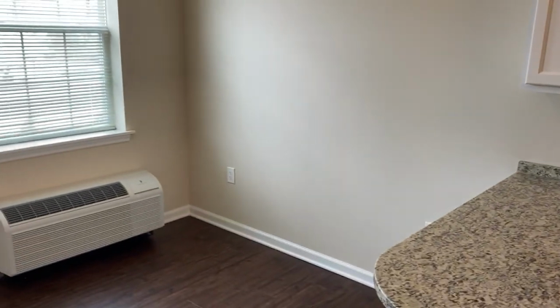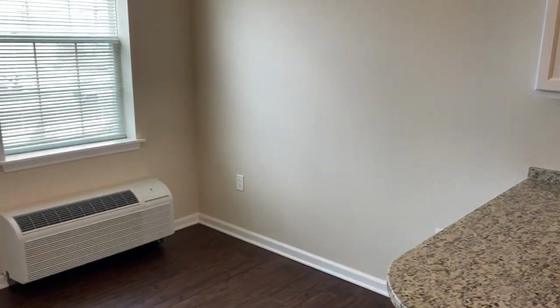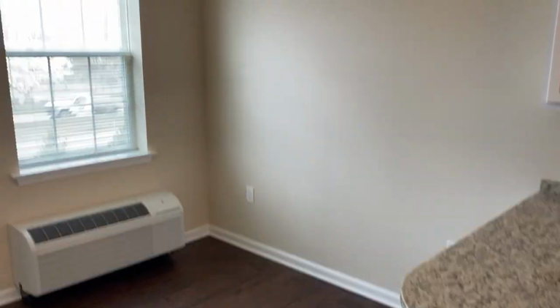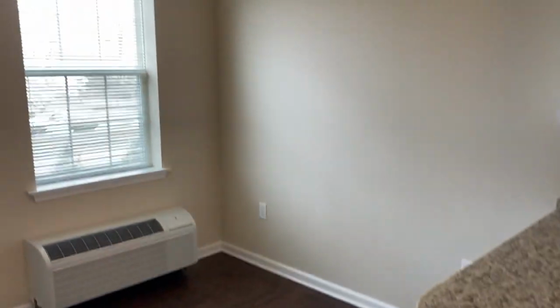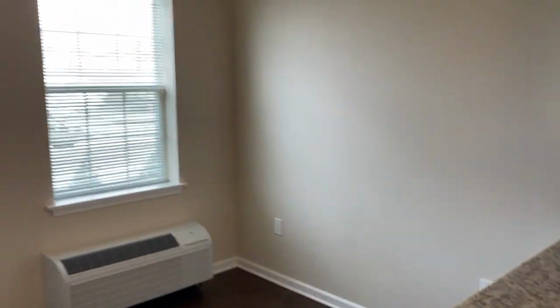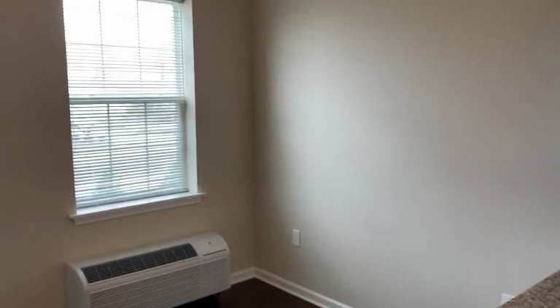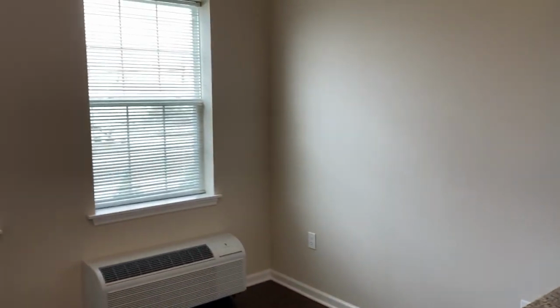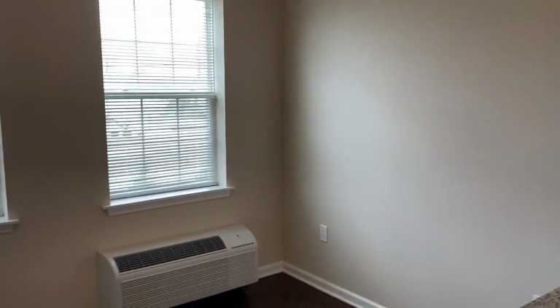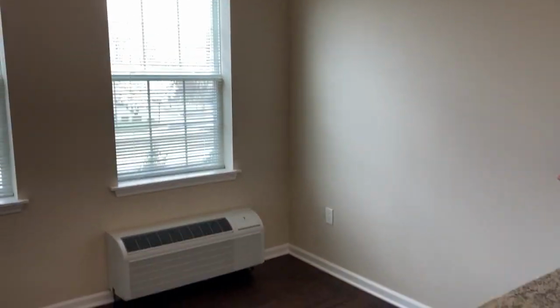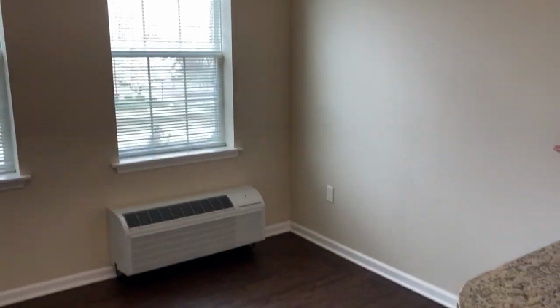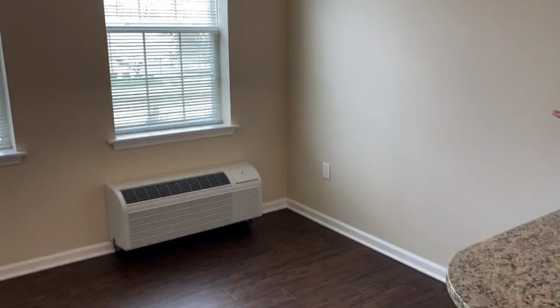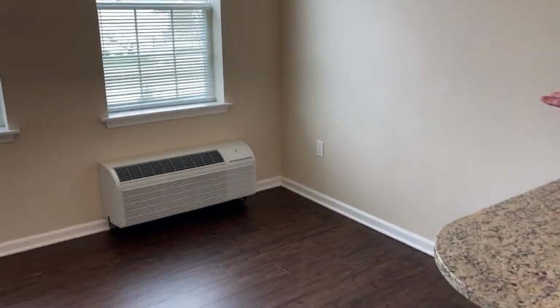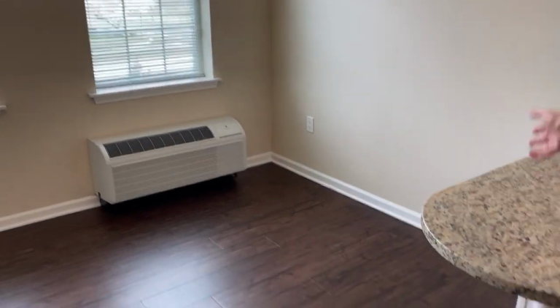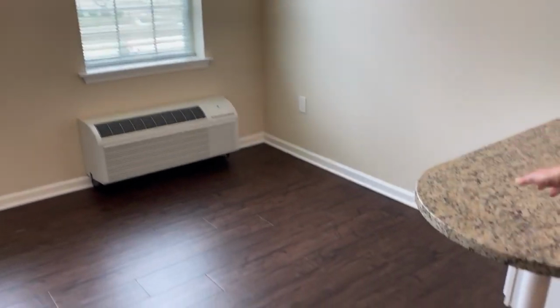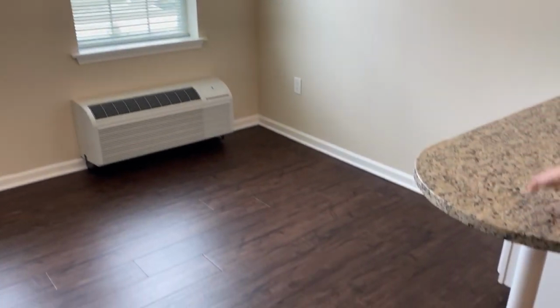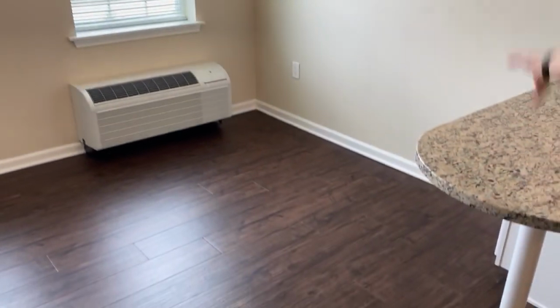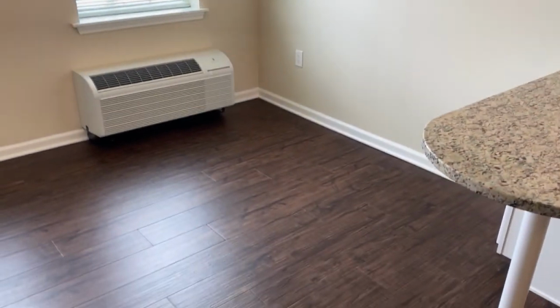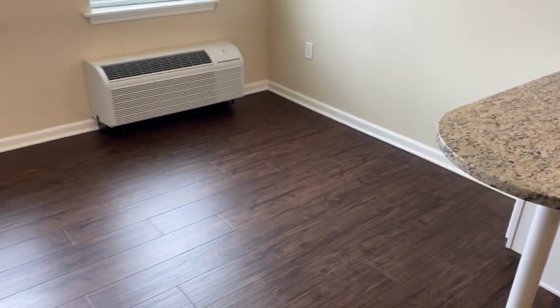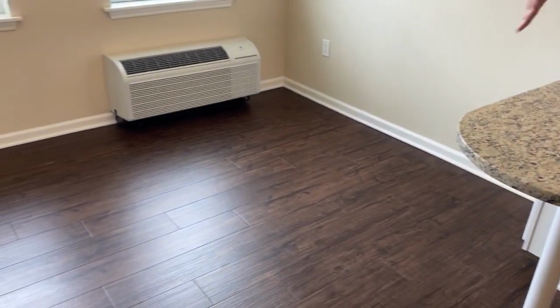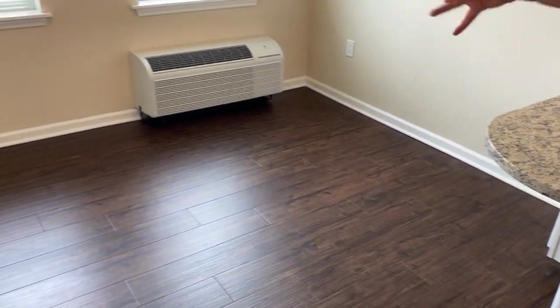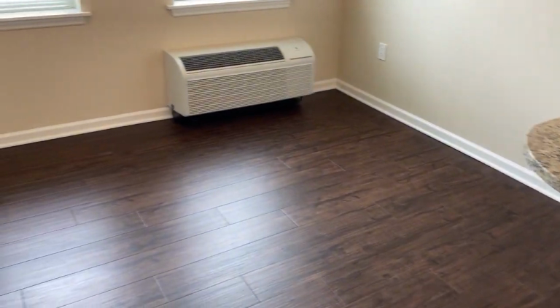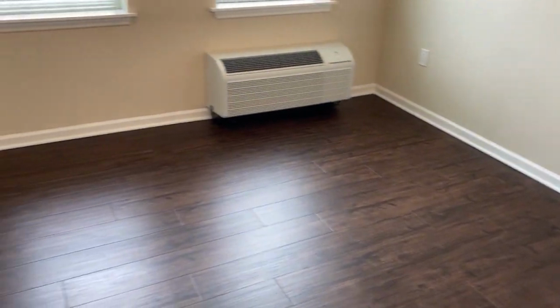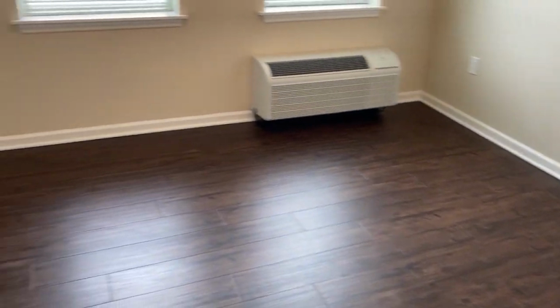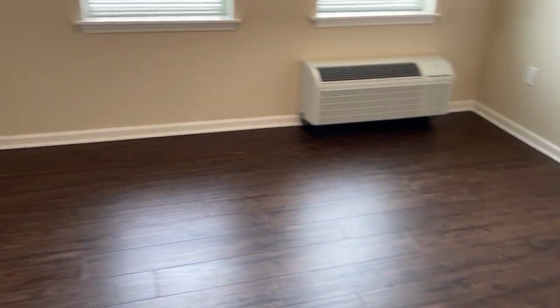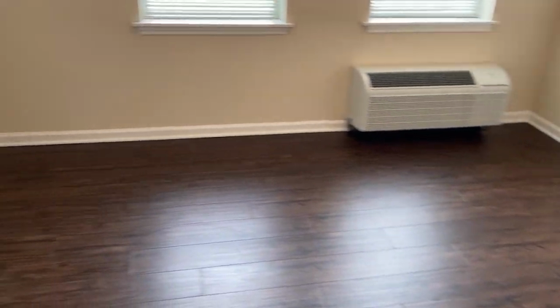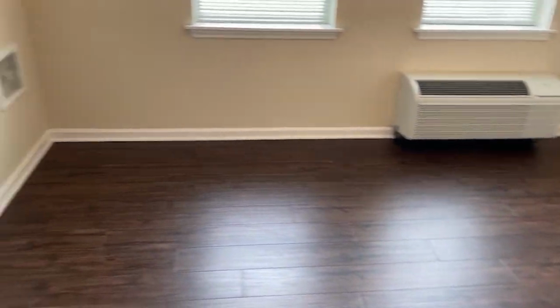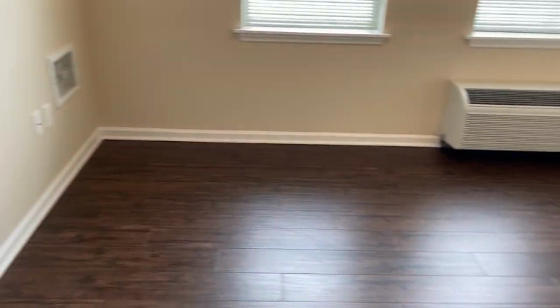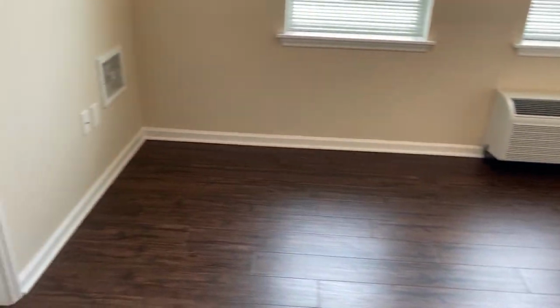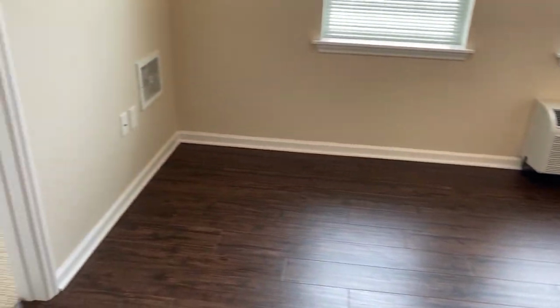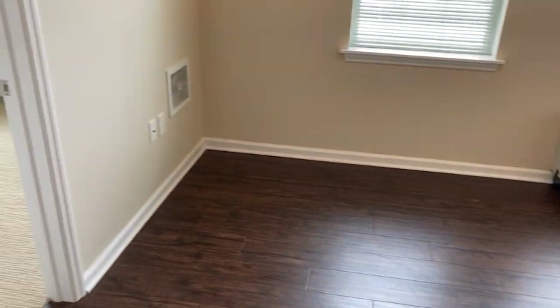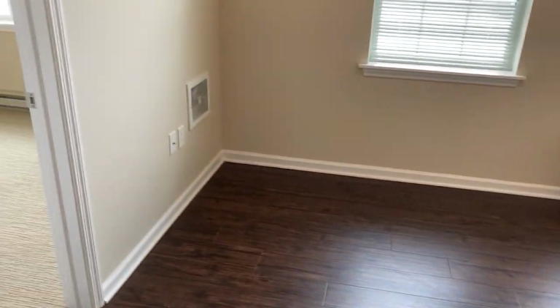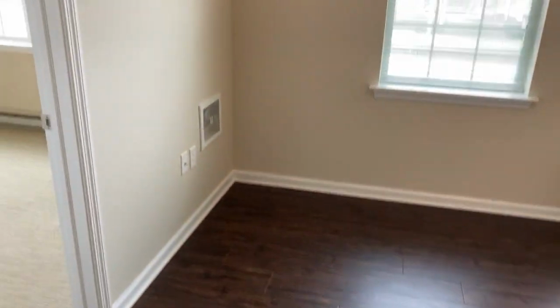Over here is your living room. You could set up a love seat, television, or some chairs.